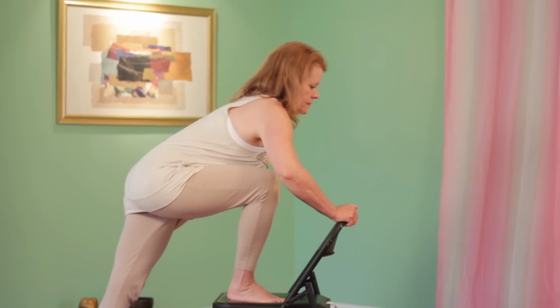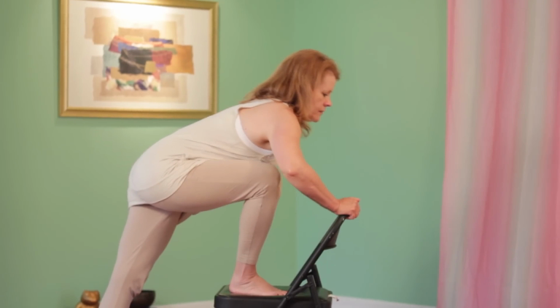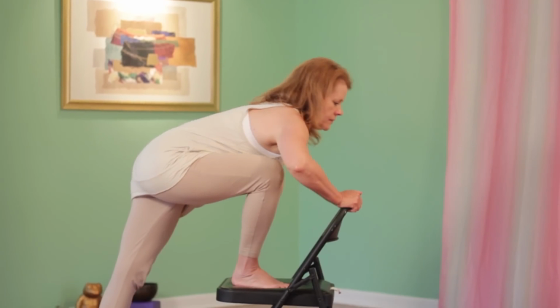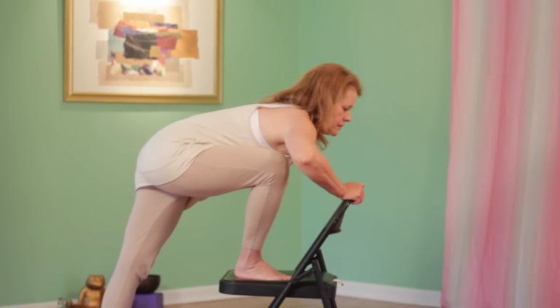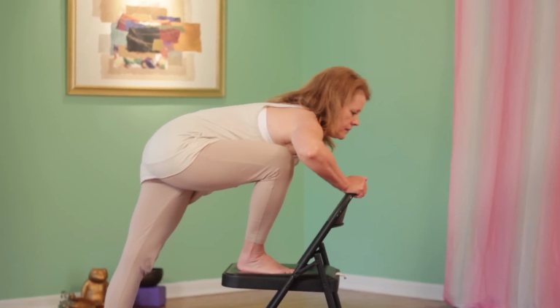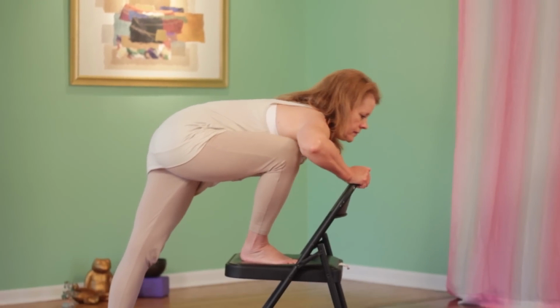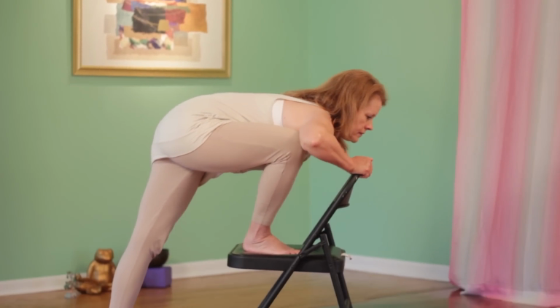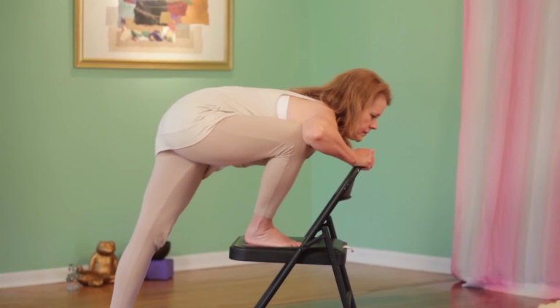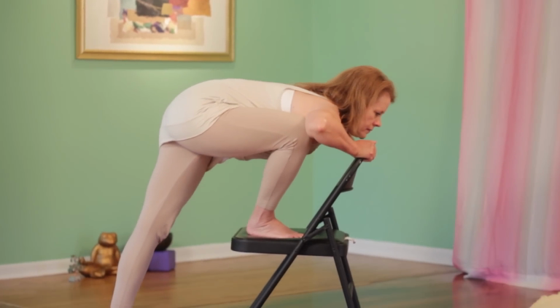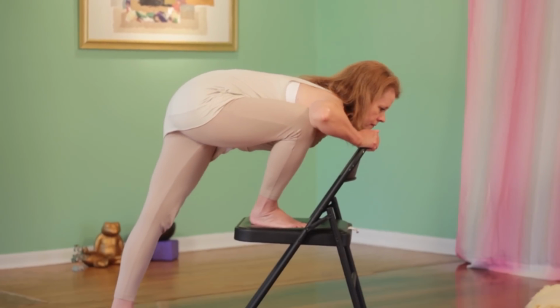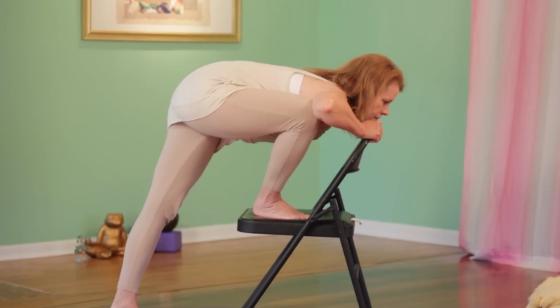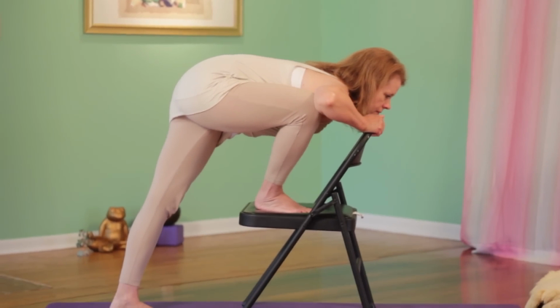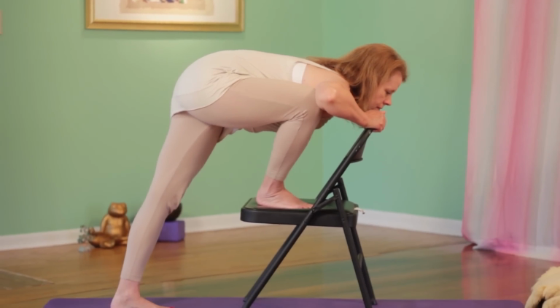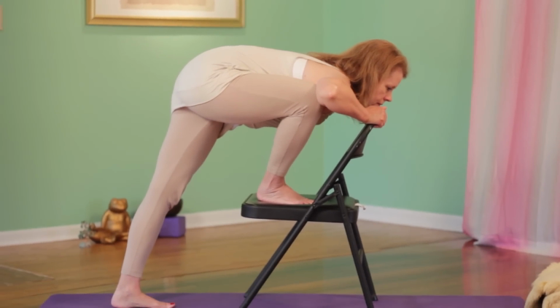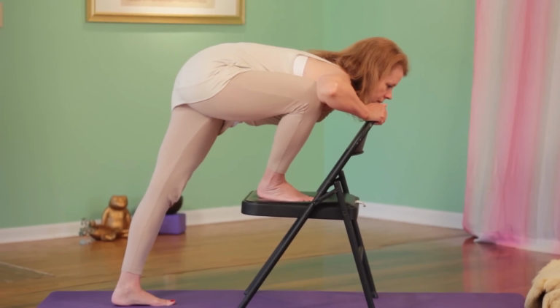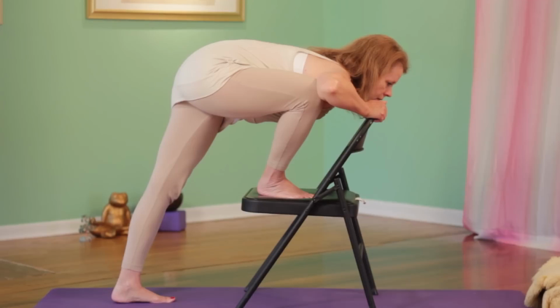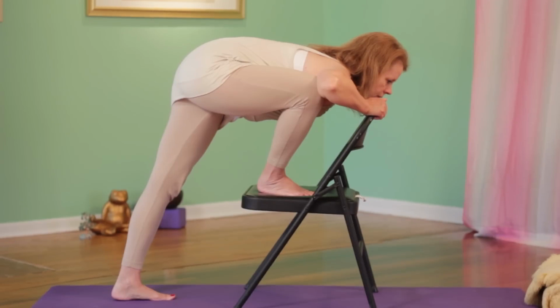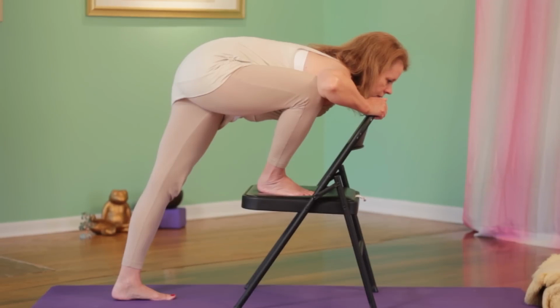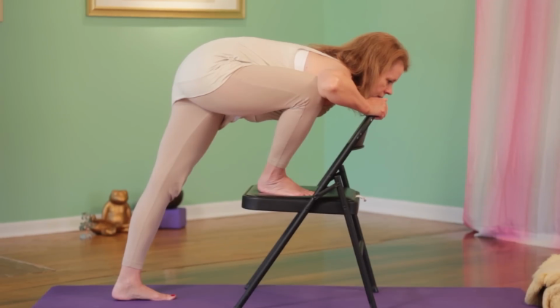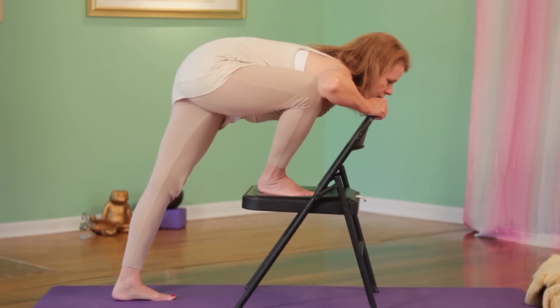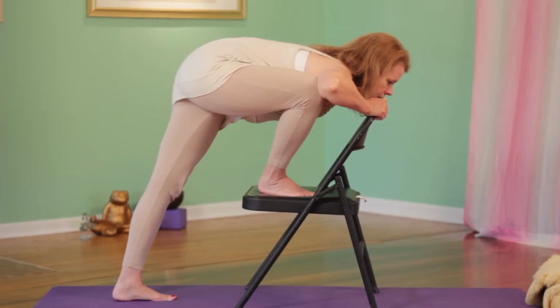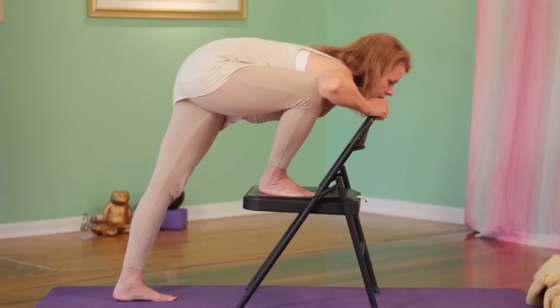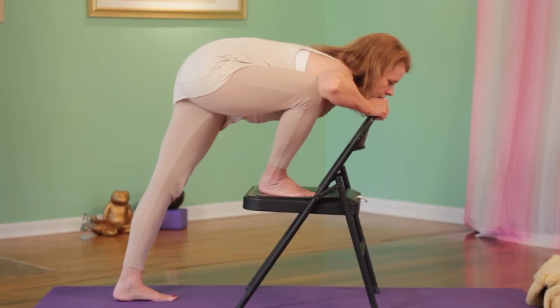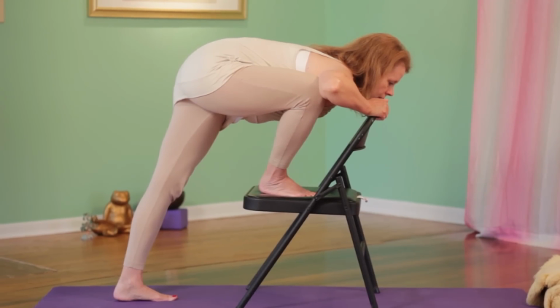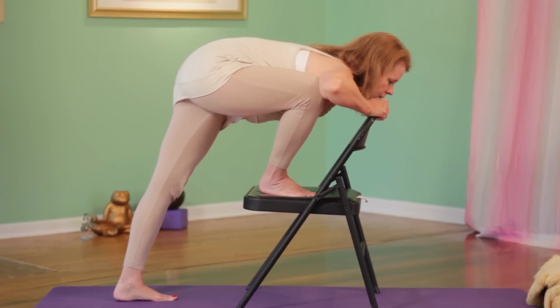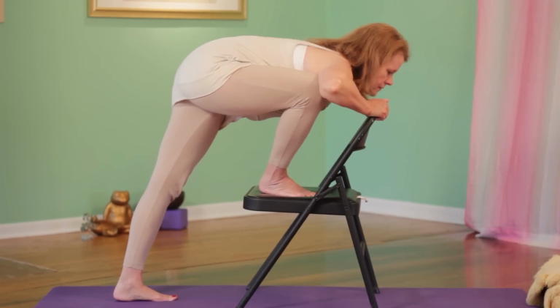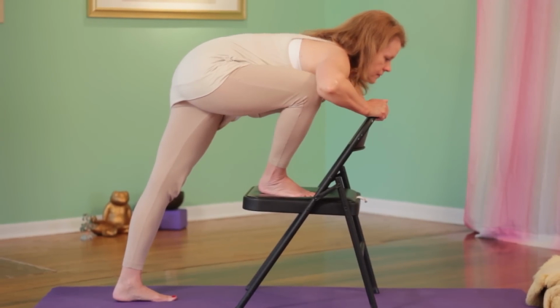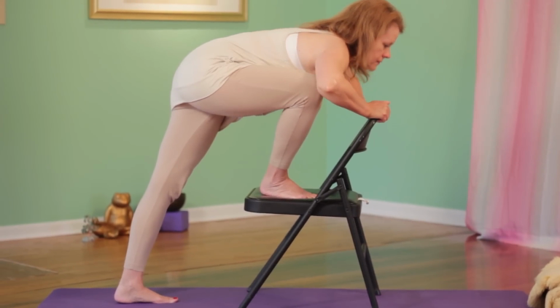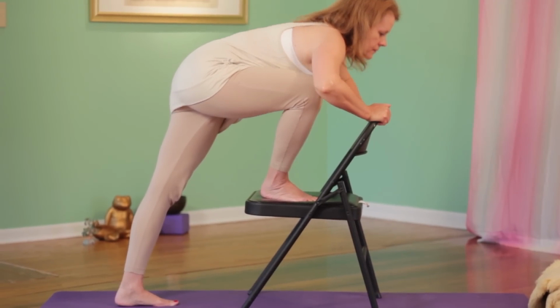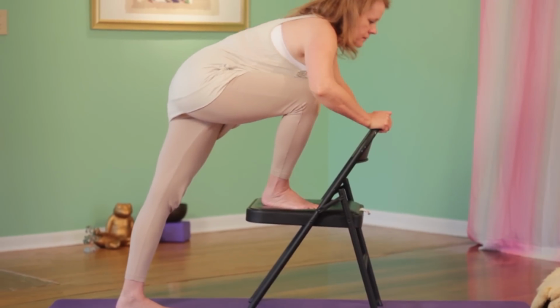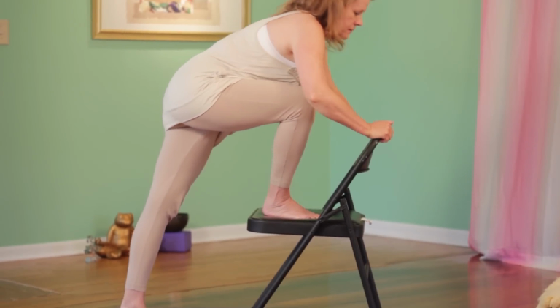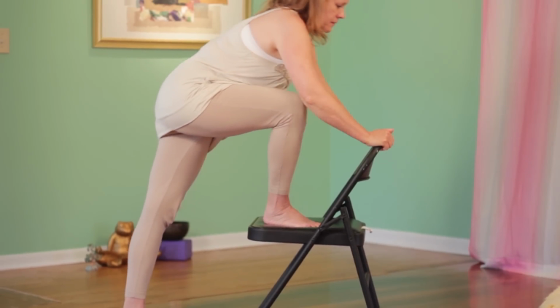If you want to do the full version, you can place the foot flat on the chair and lean forward until you feel the stretch in the hip.